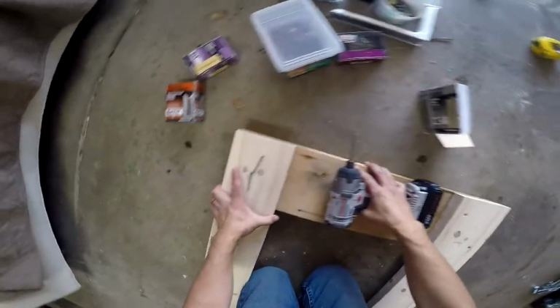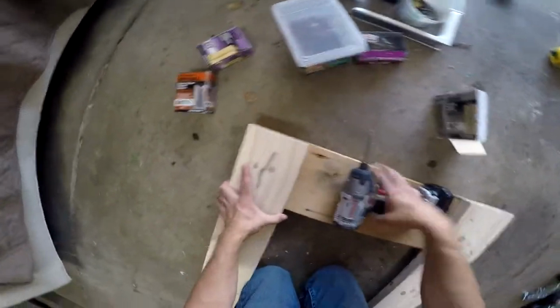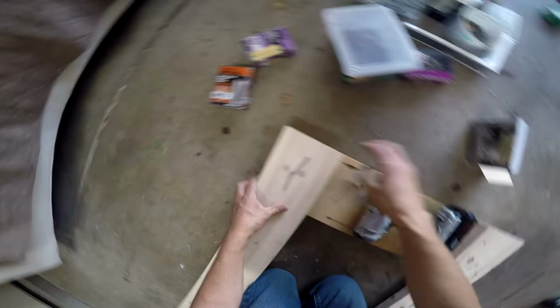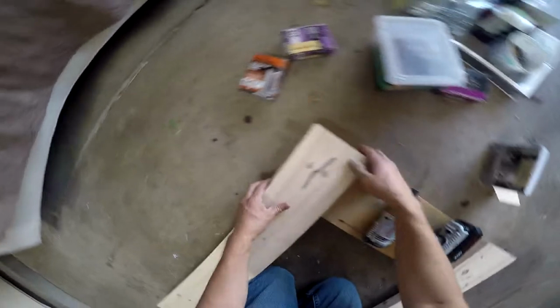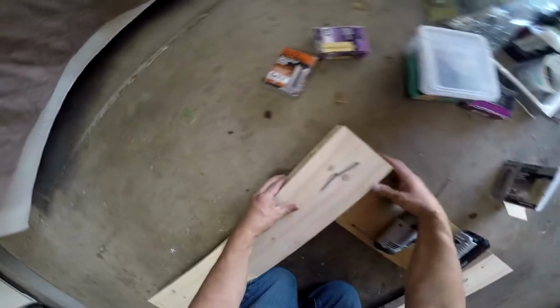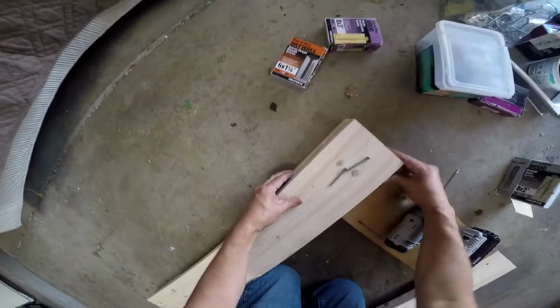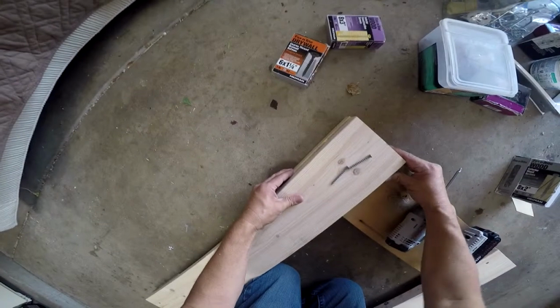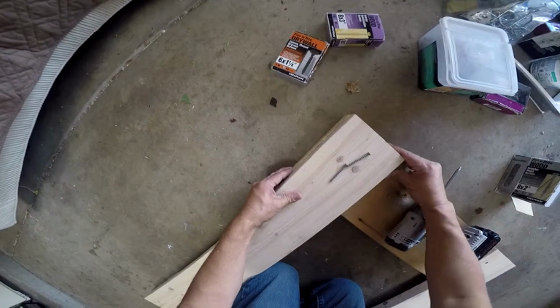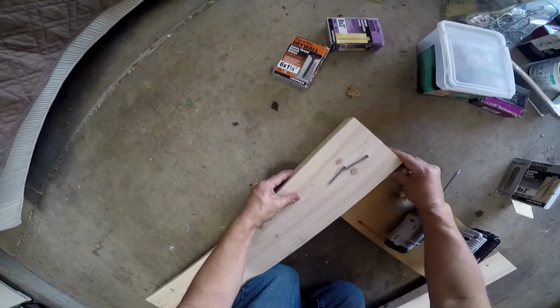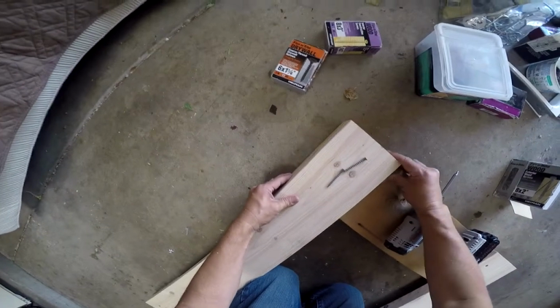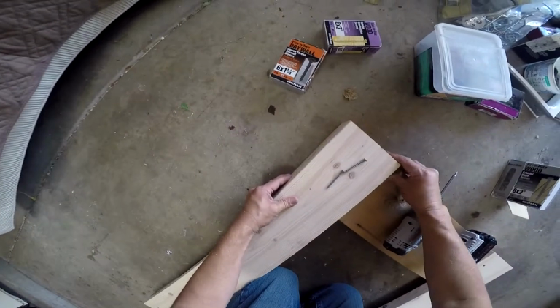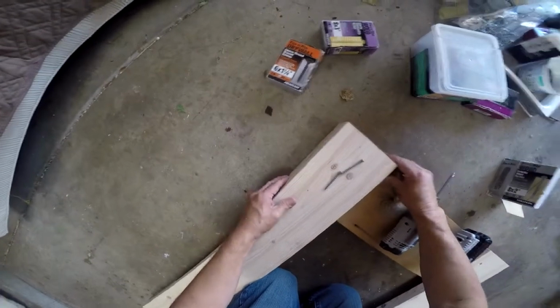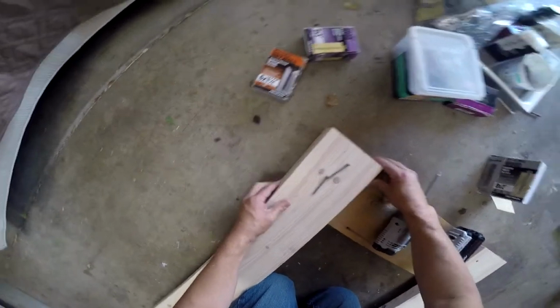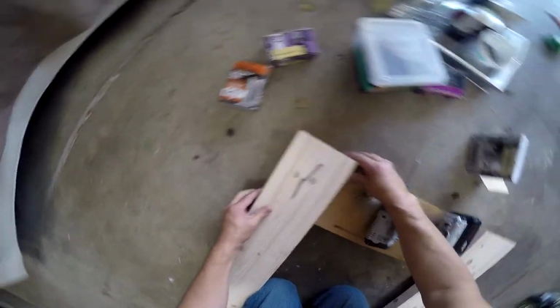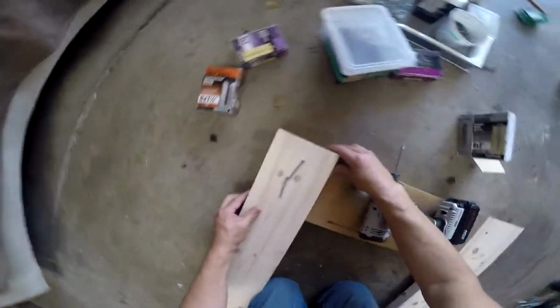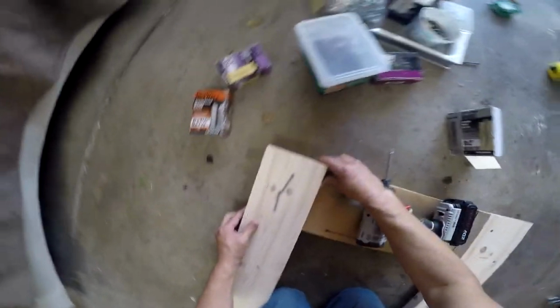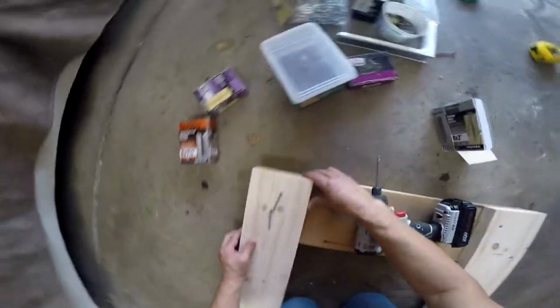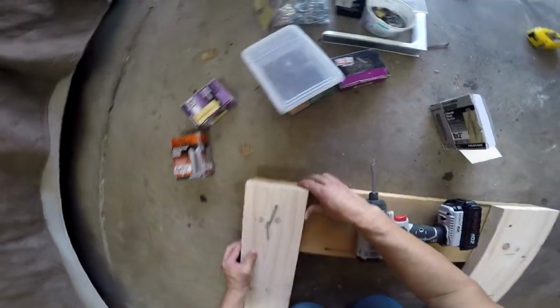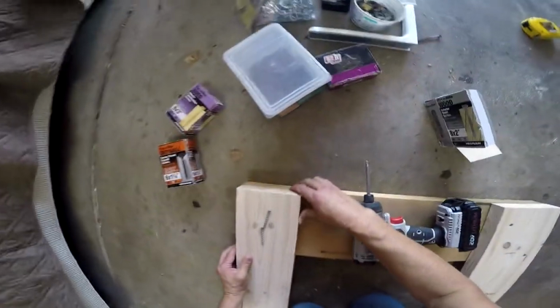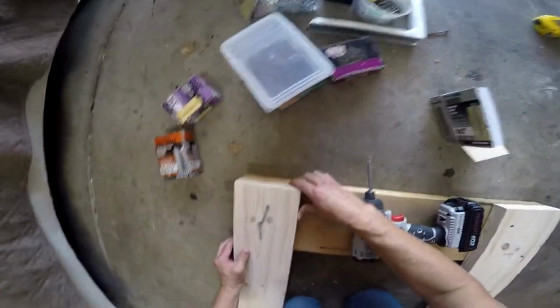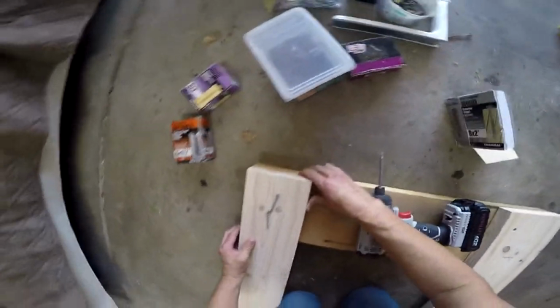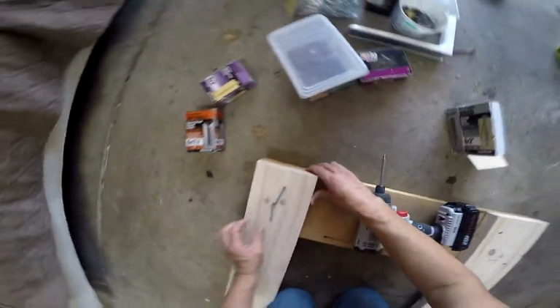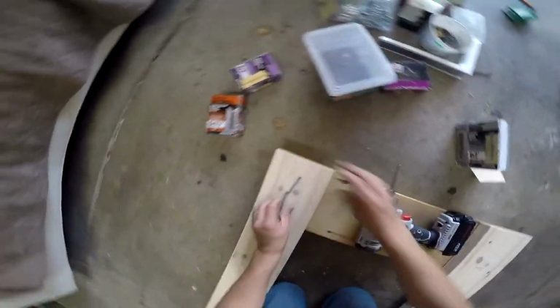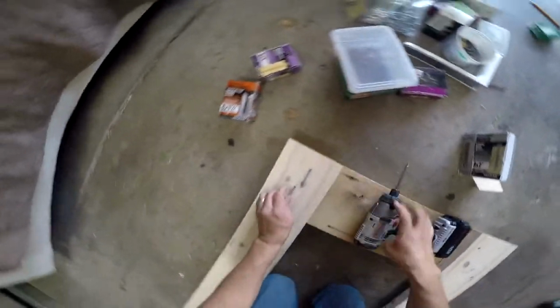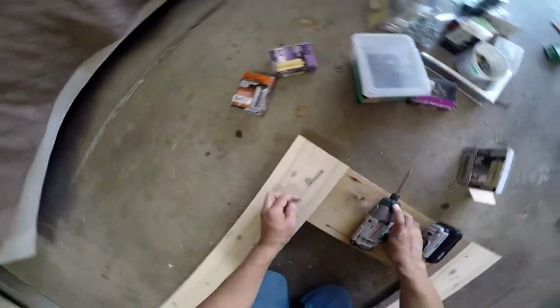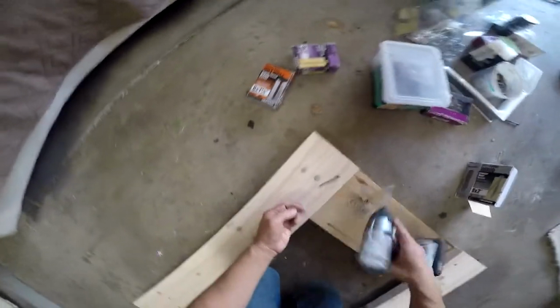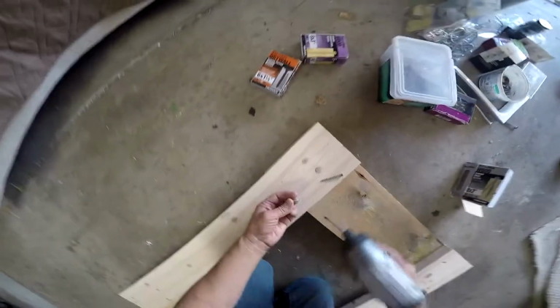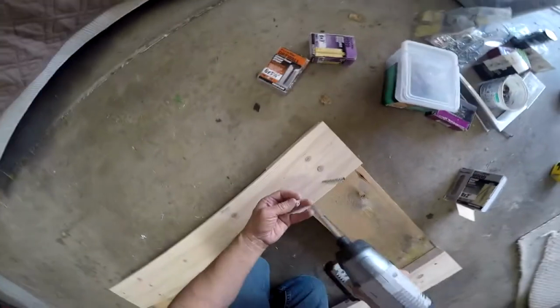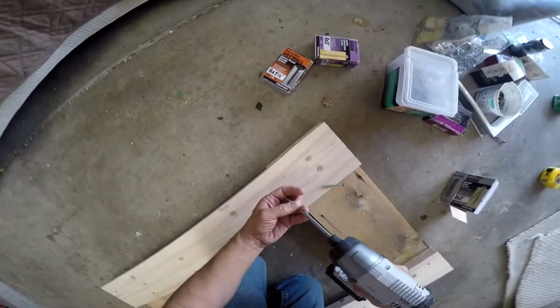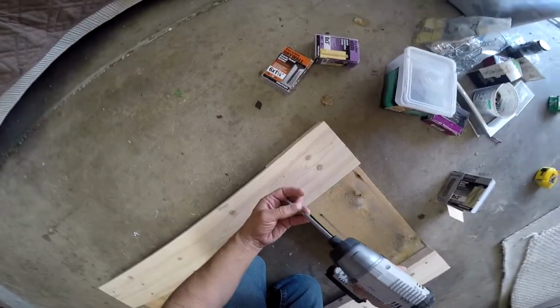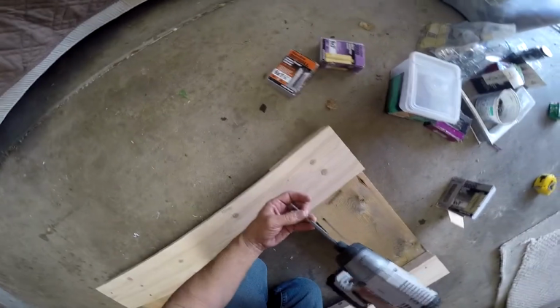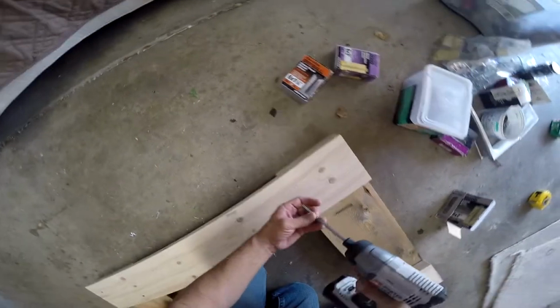Make sure you square these up. And for my last trick, we're going to square this one off.